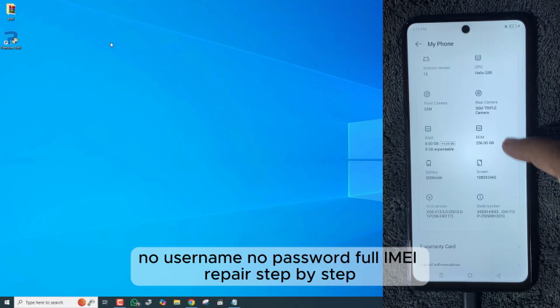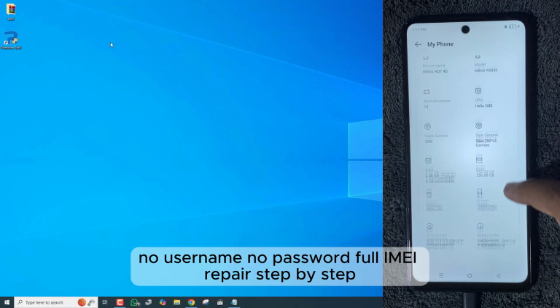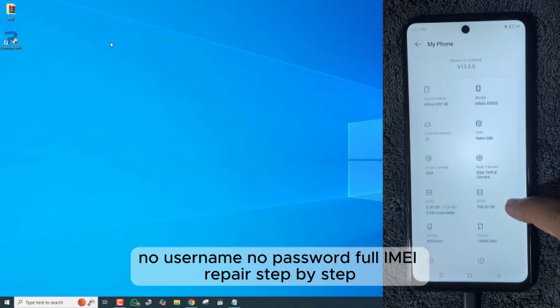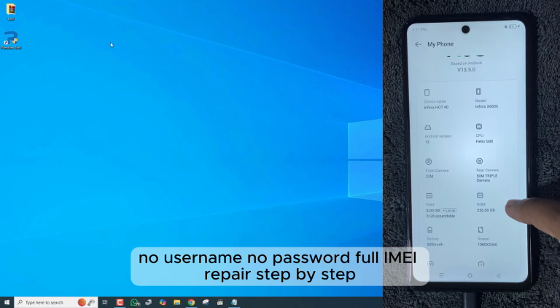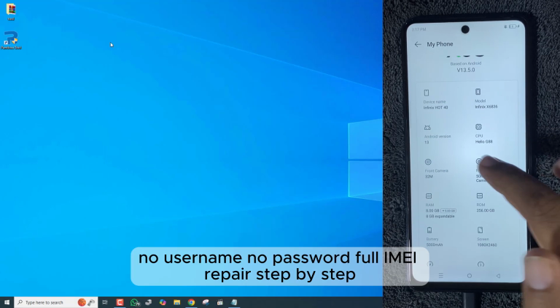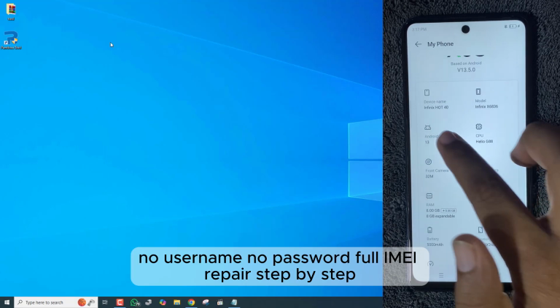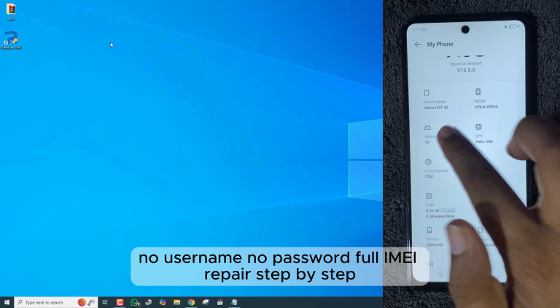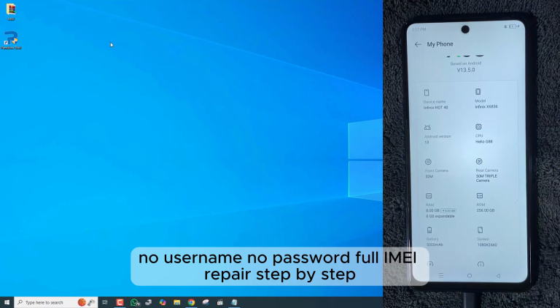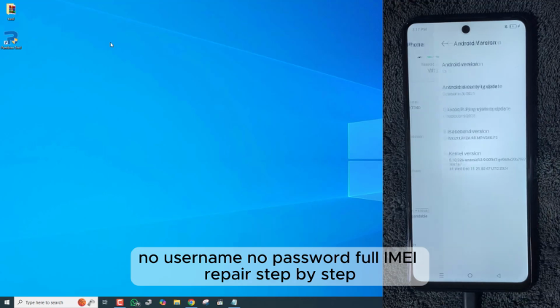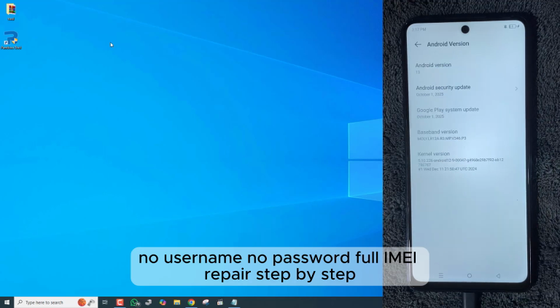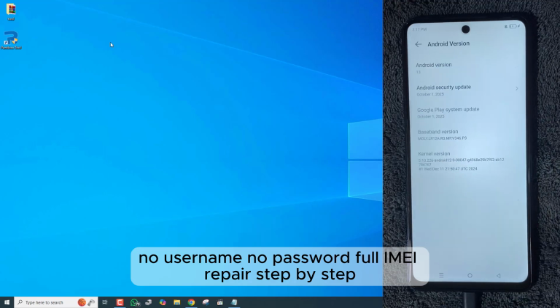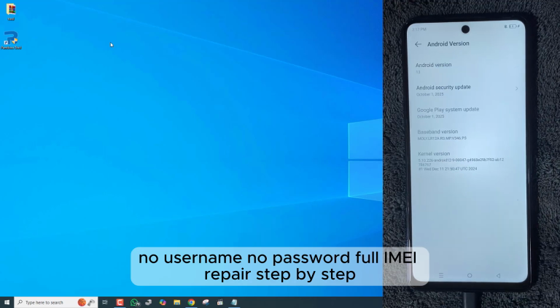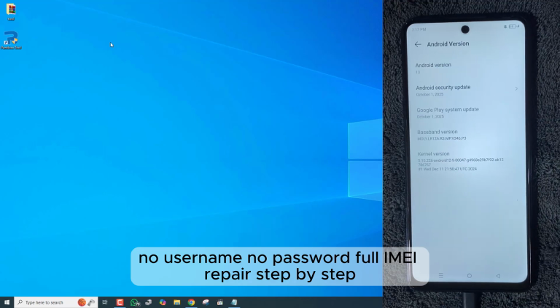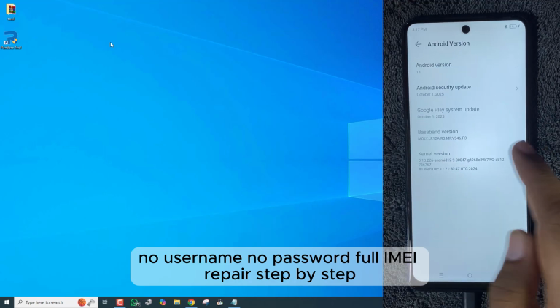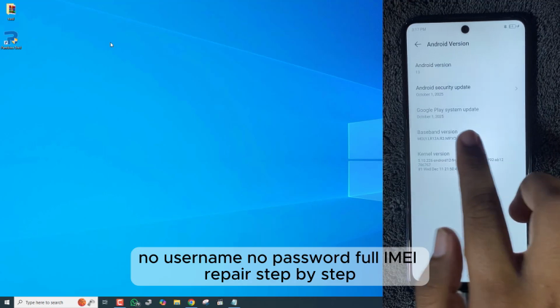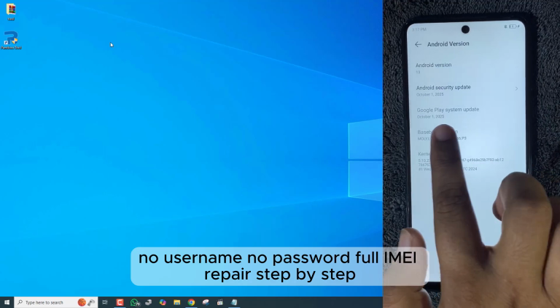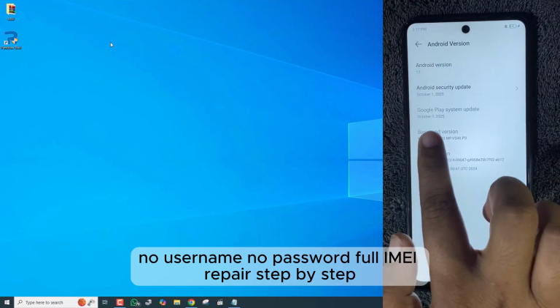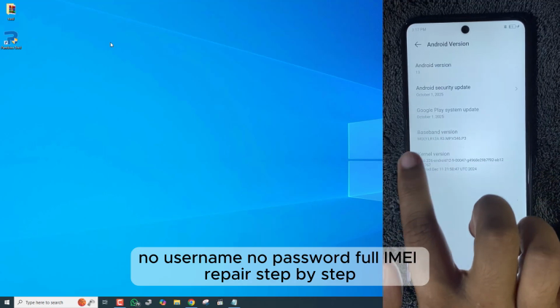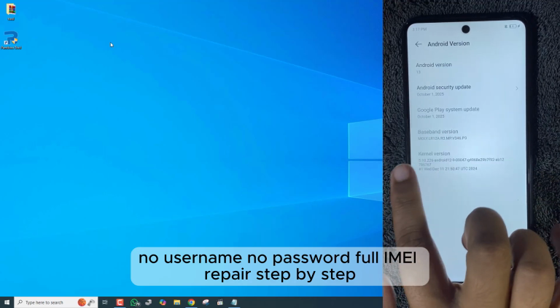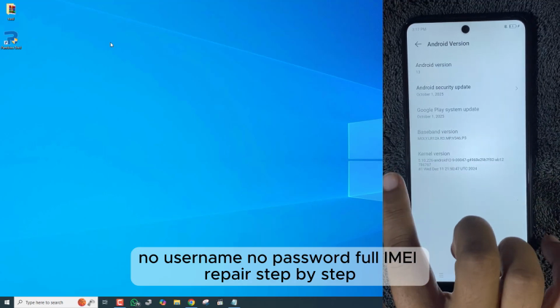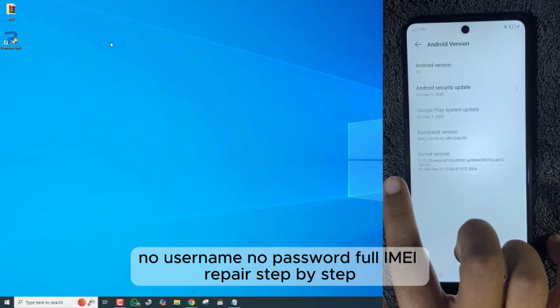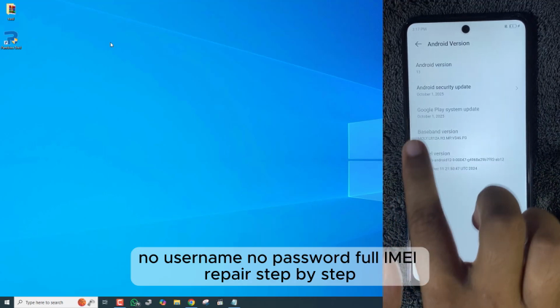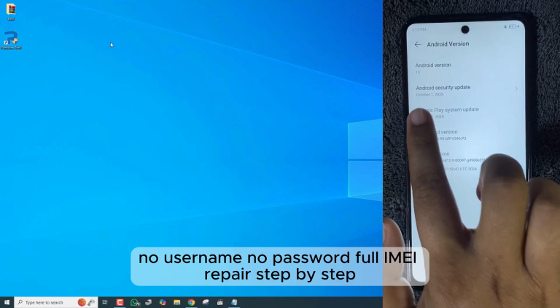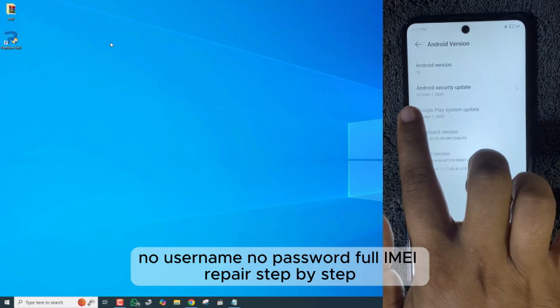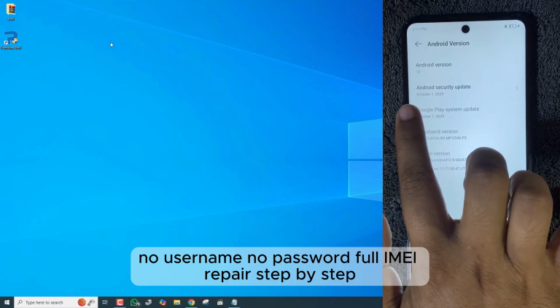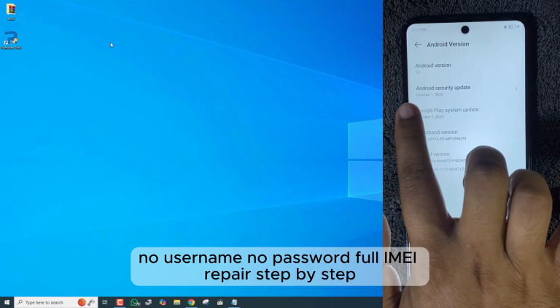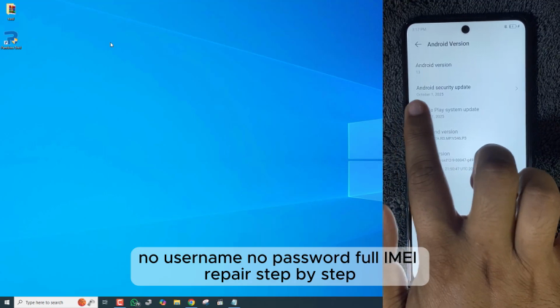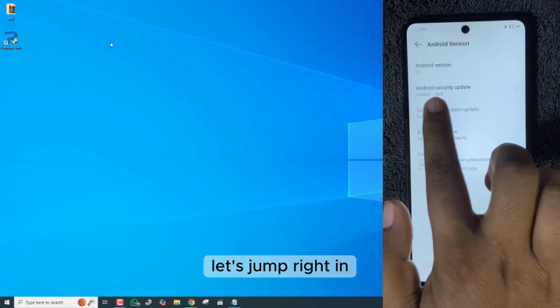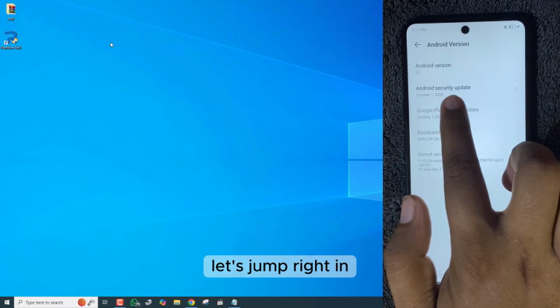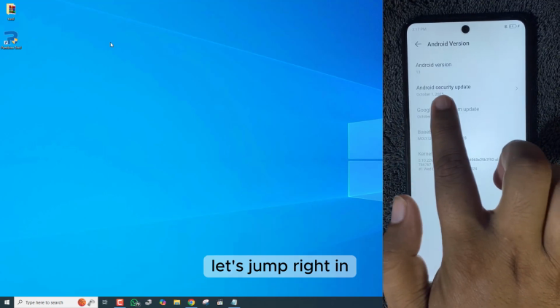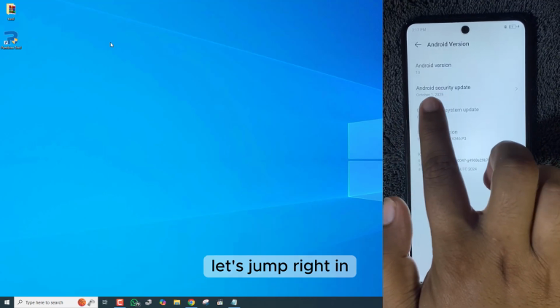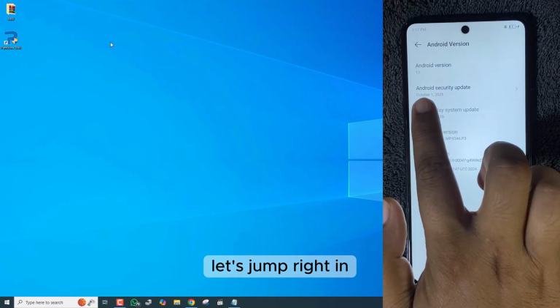No username, no password, full IMEI repair step by step. Let's jump right in.